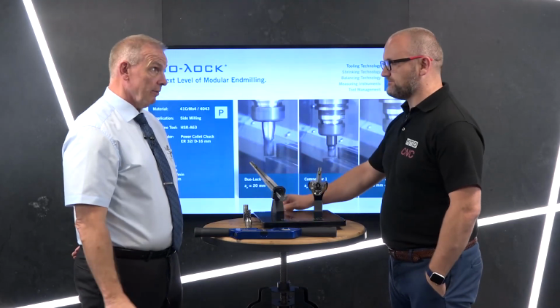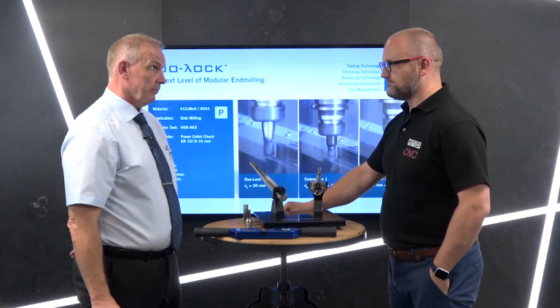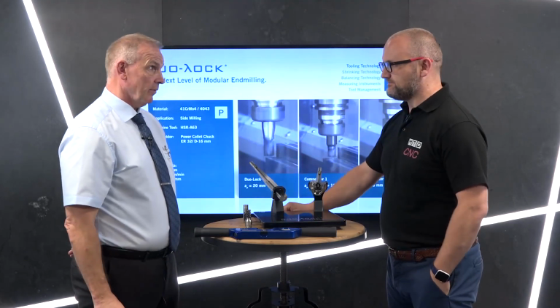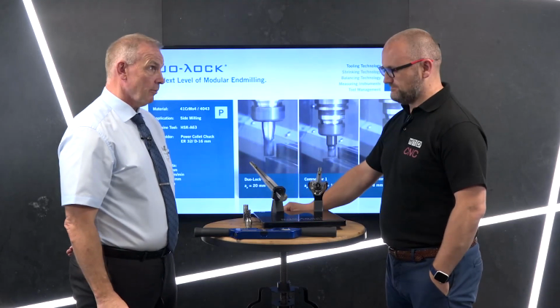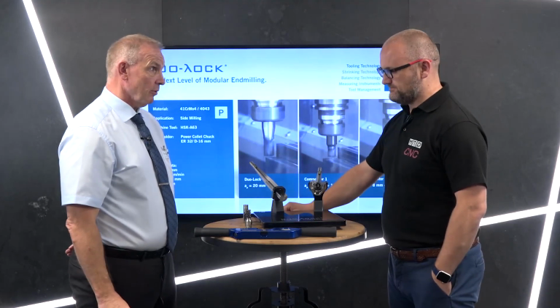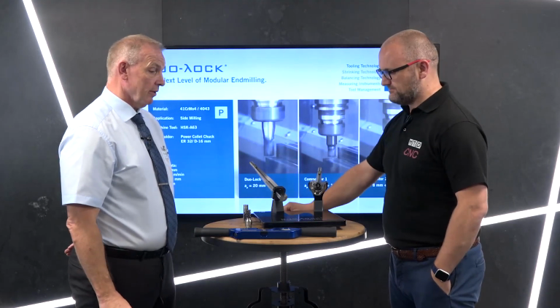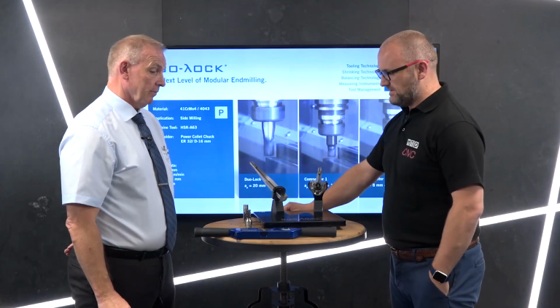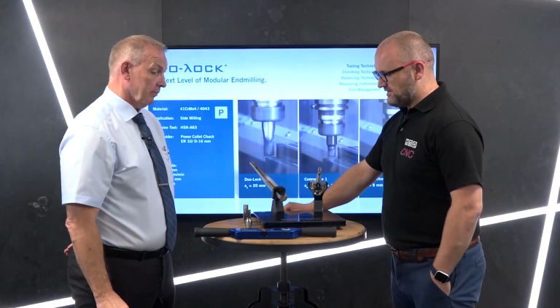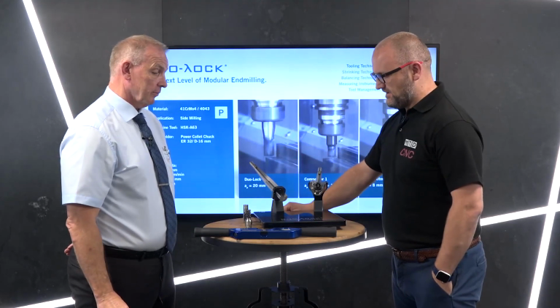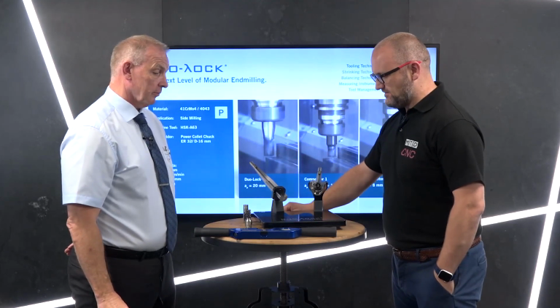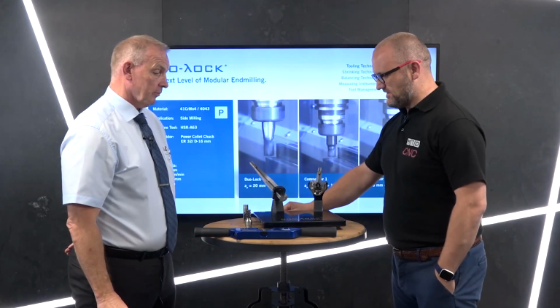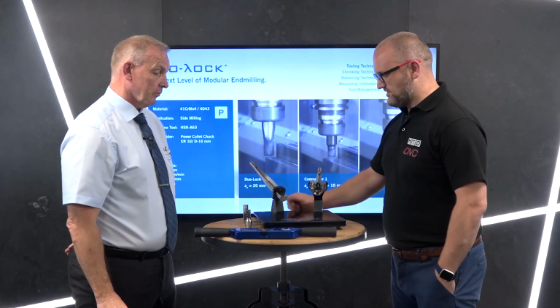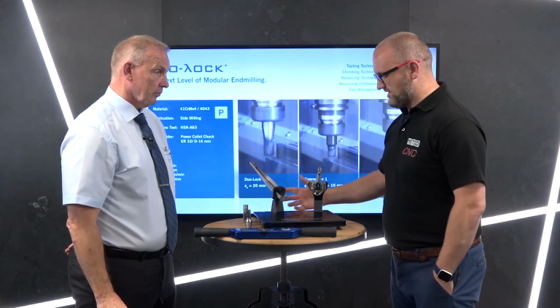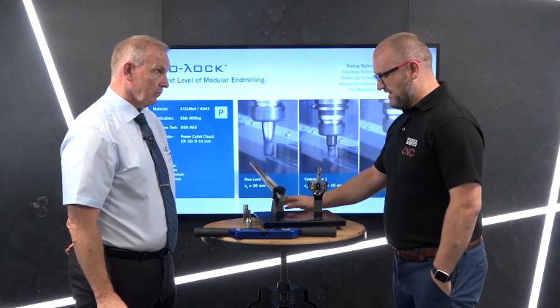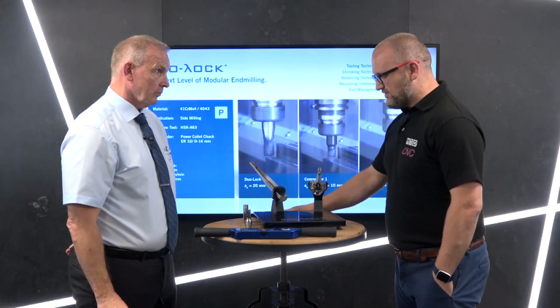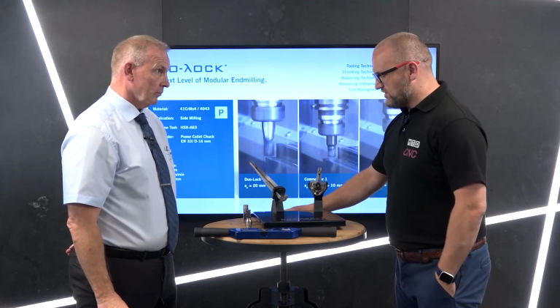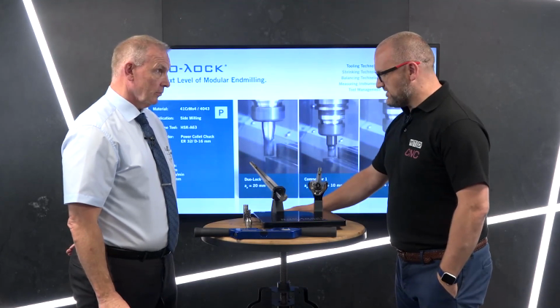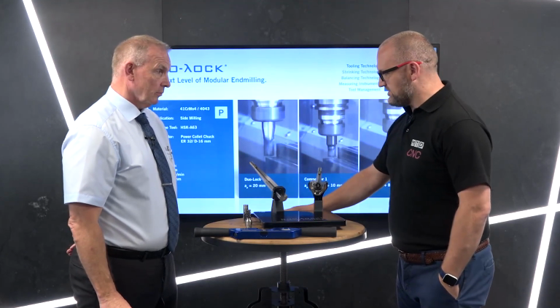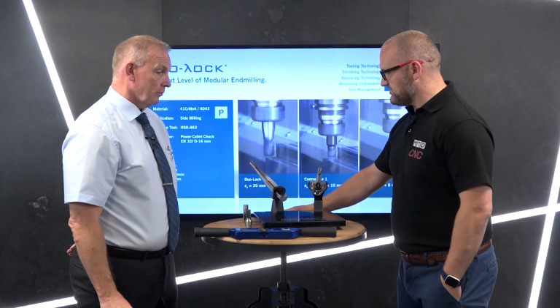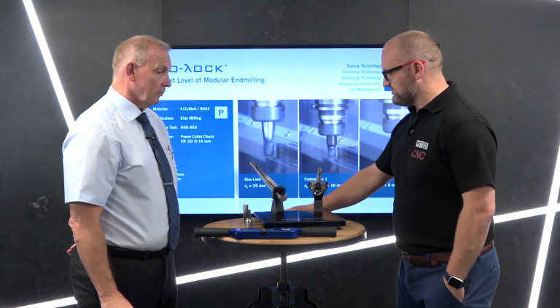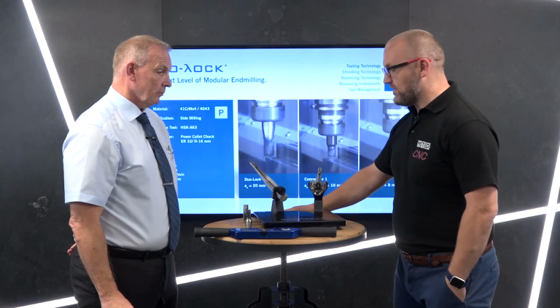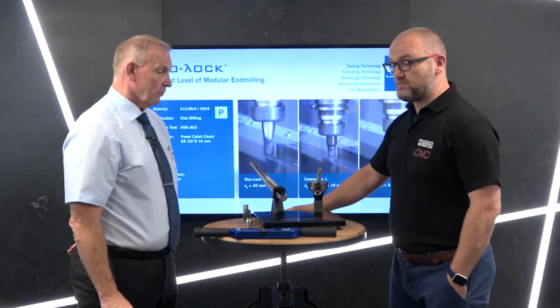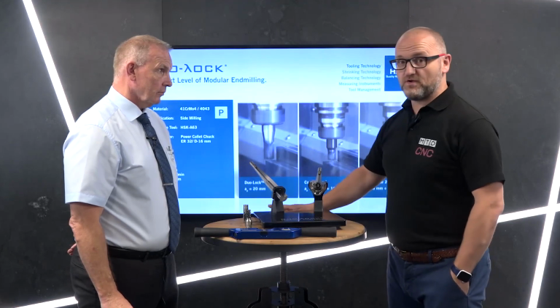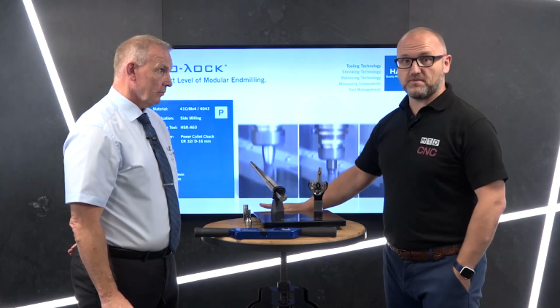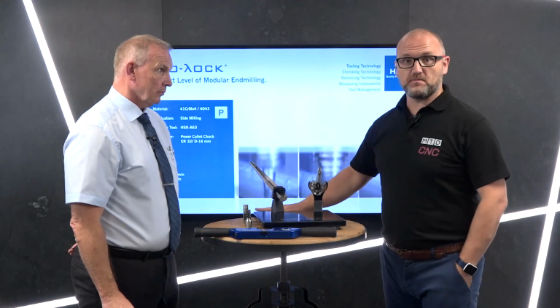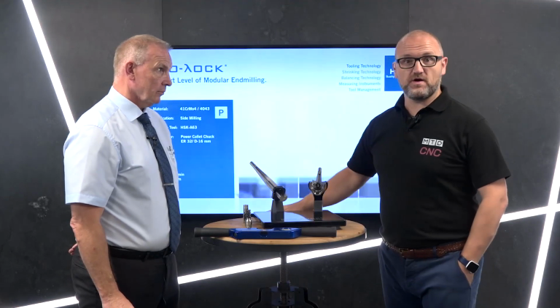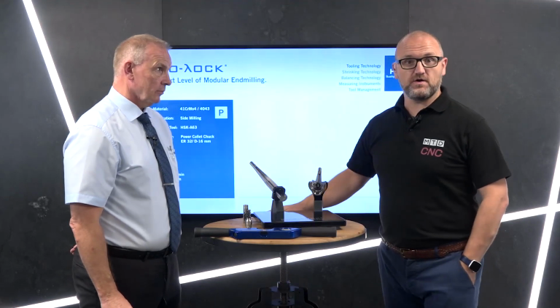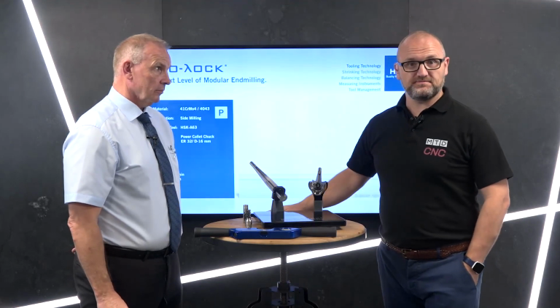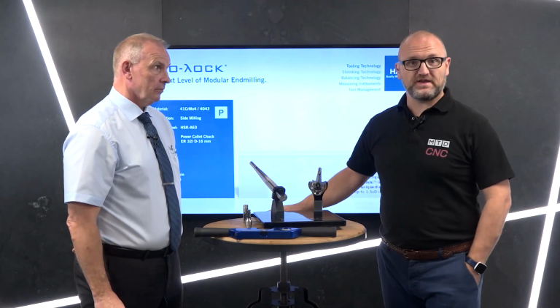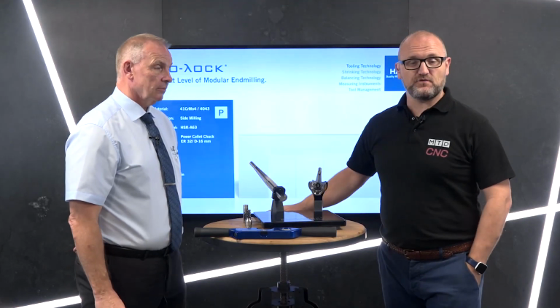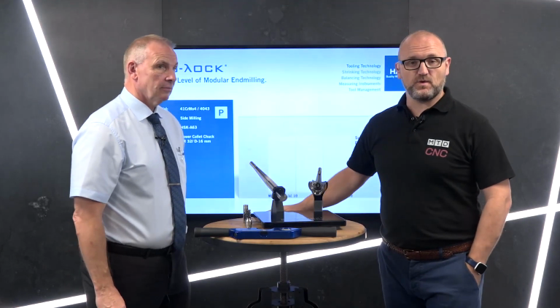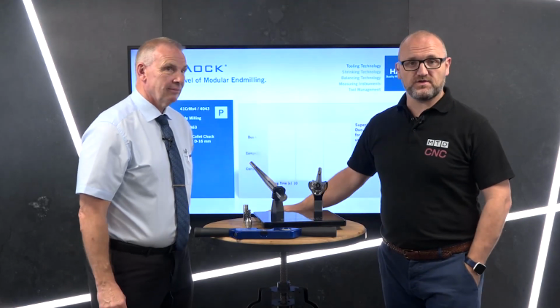Well, it's a good system and I hope you've learnt a bit more. Thank you for watching.